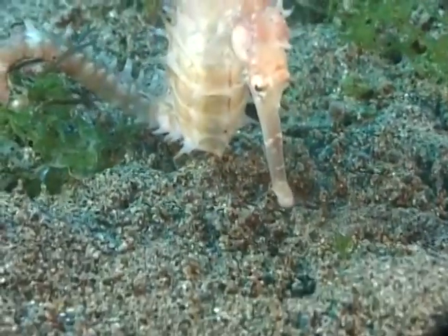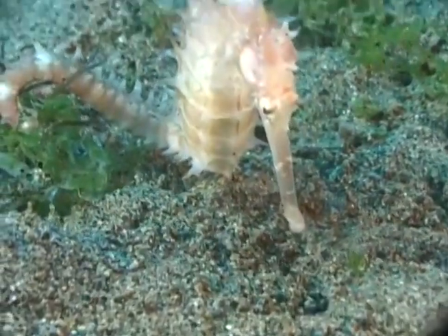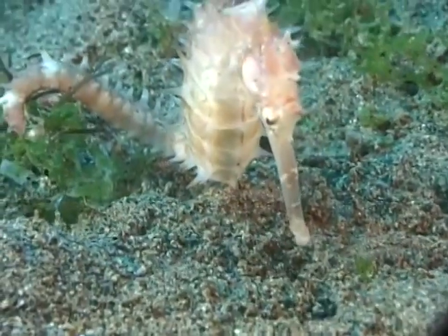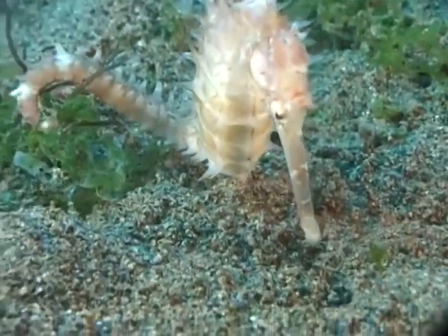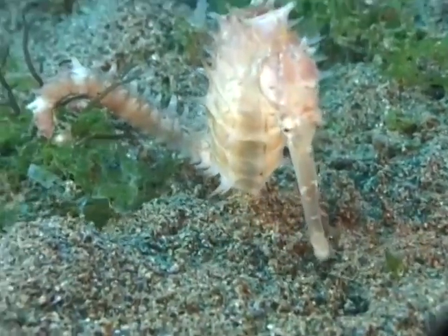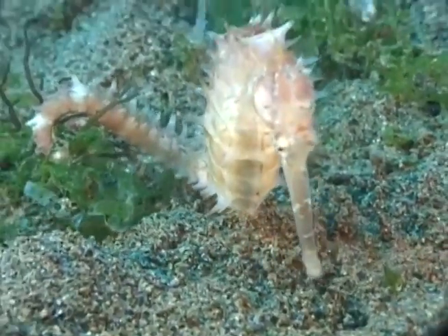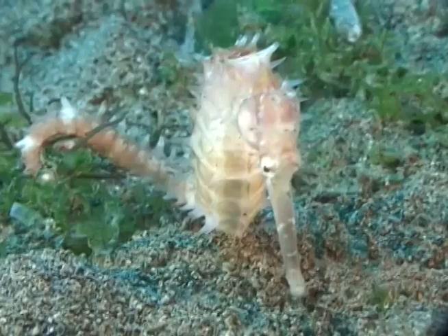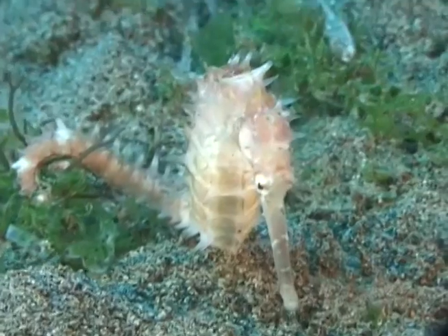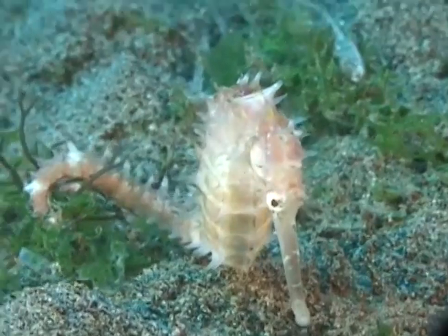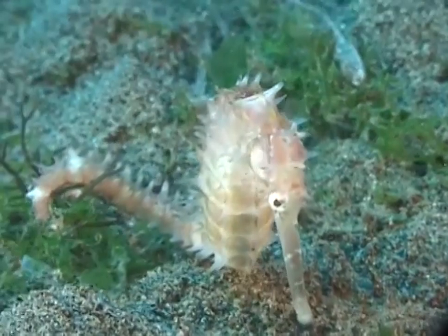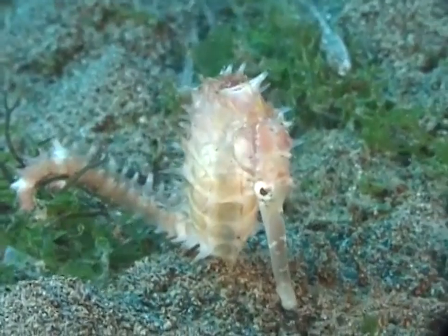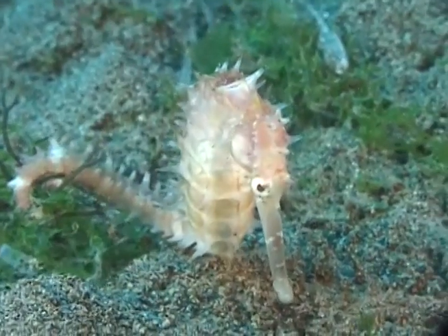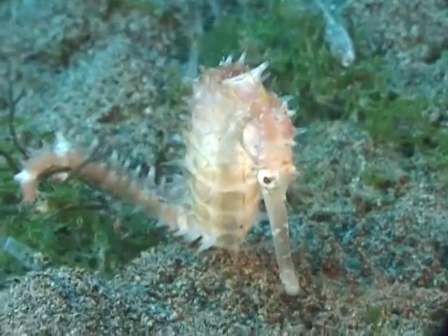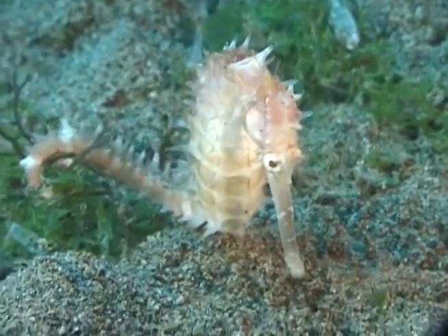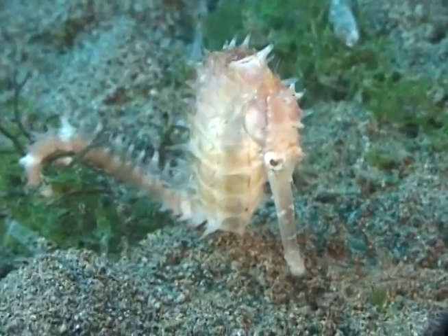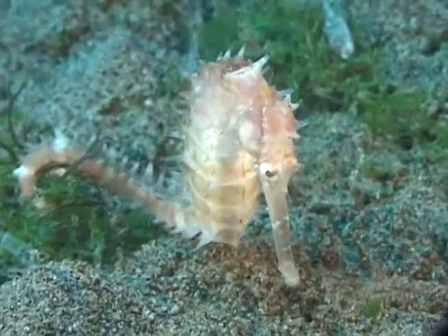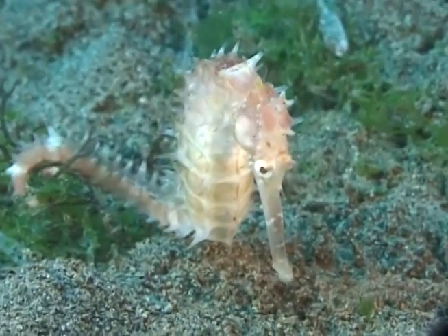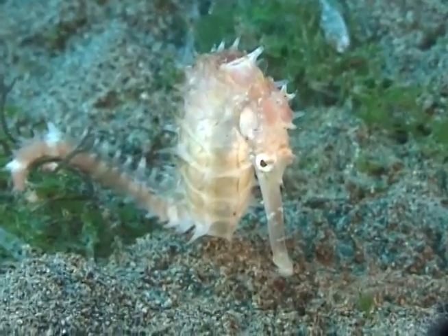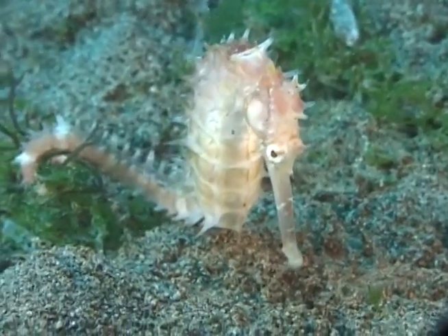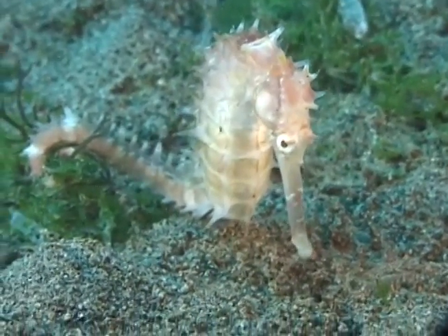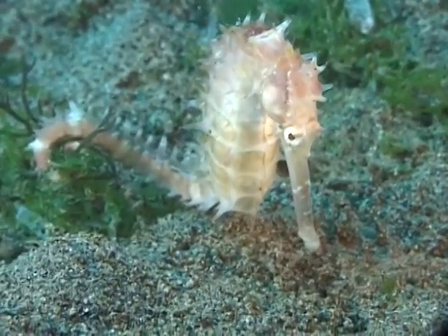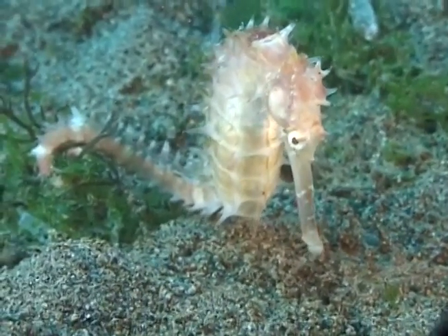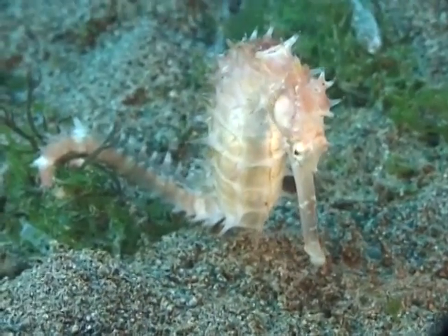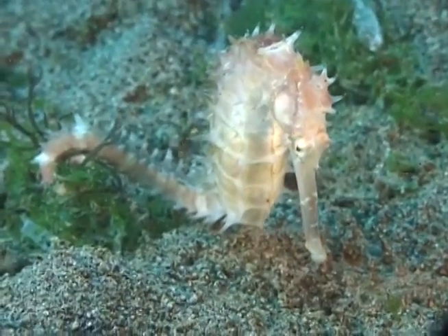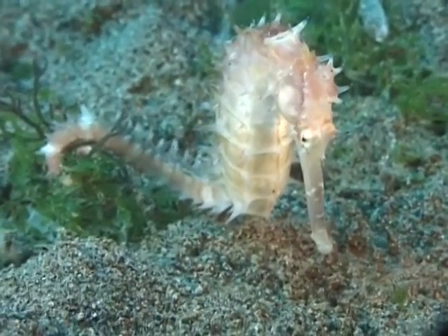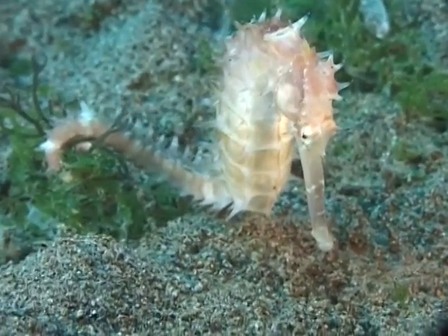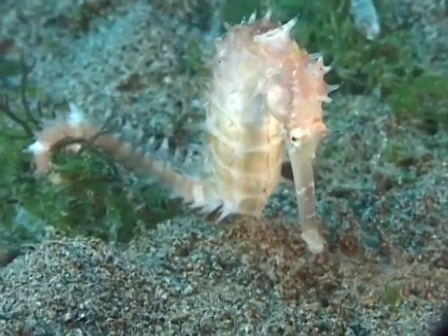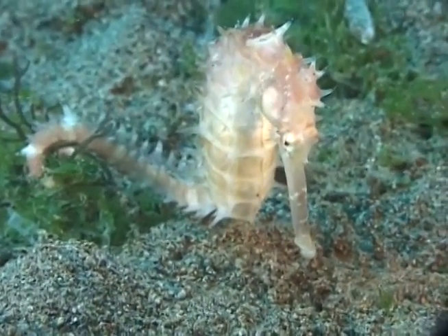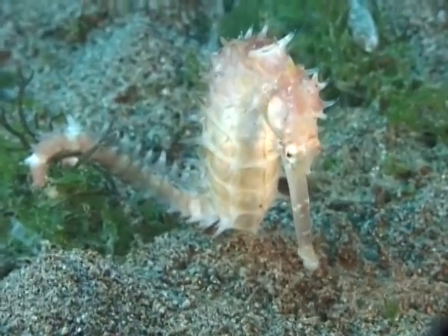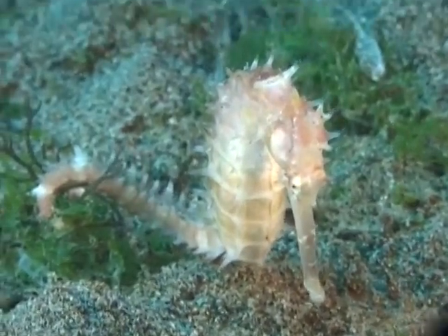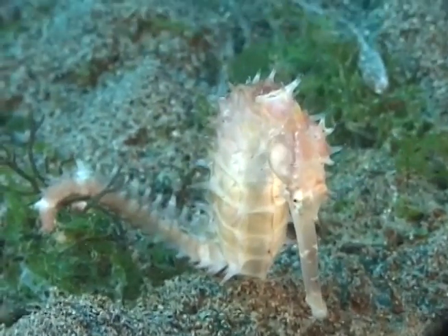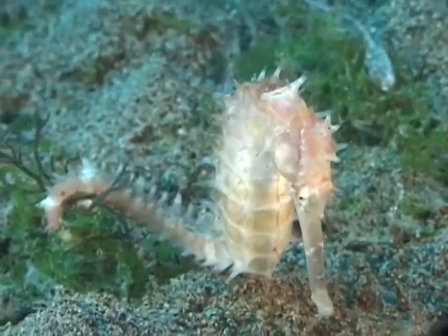Here's a pink seahorse holding on to a little tuft of green algae.